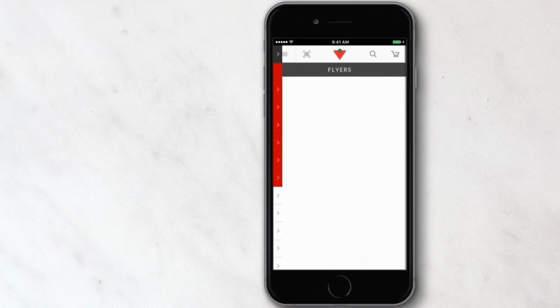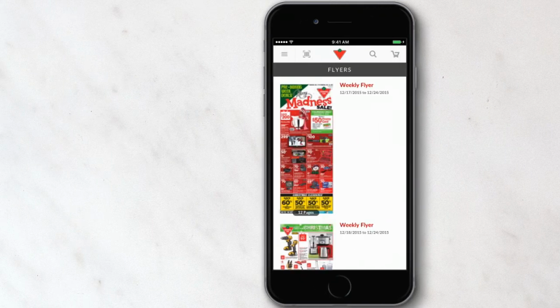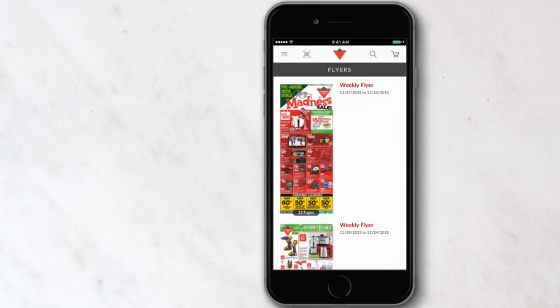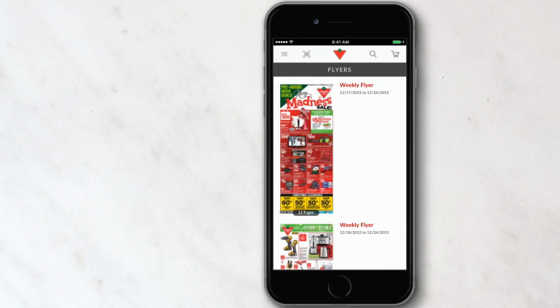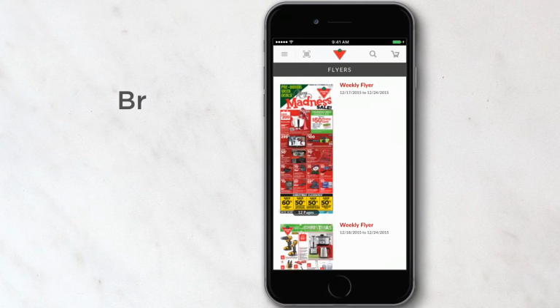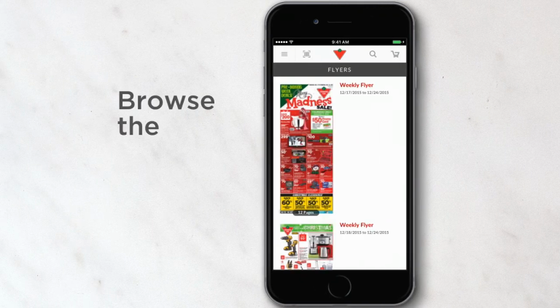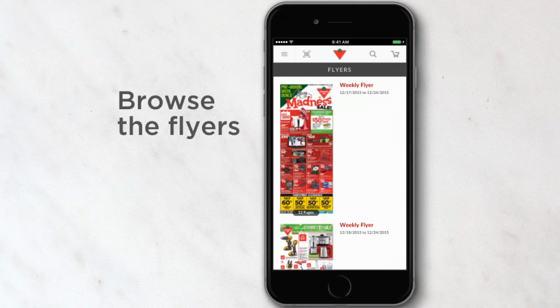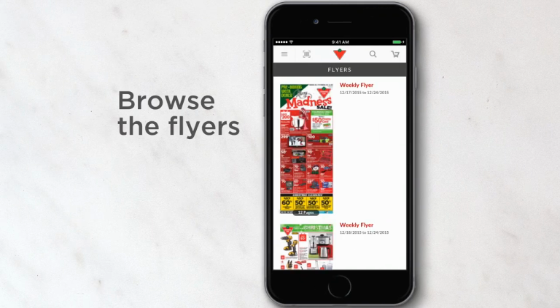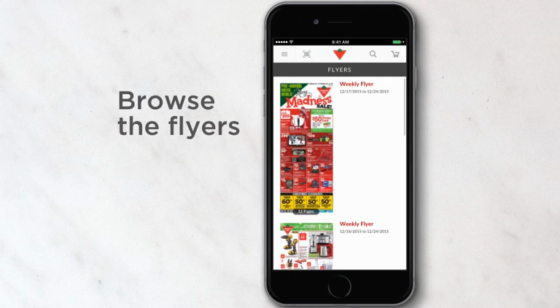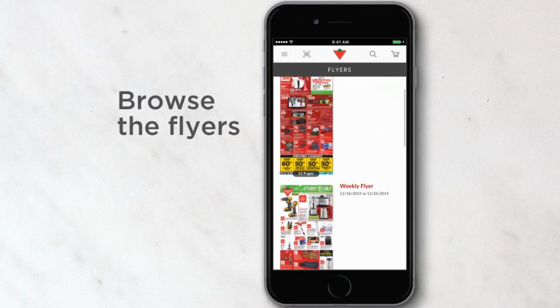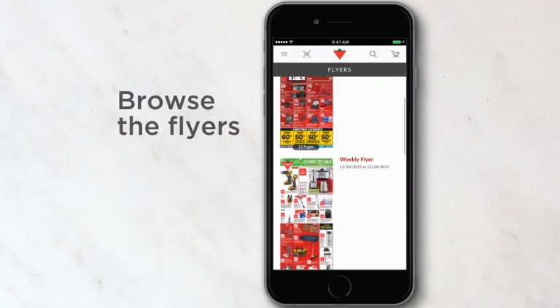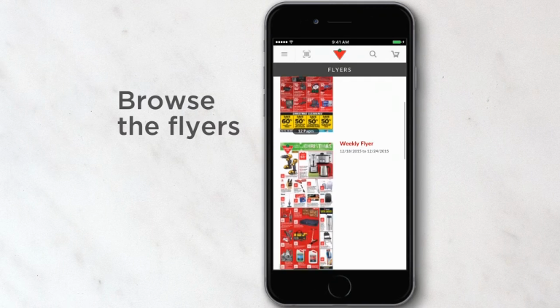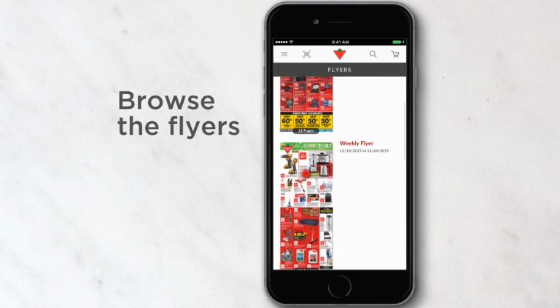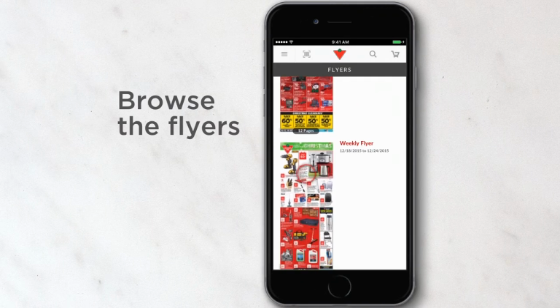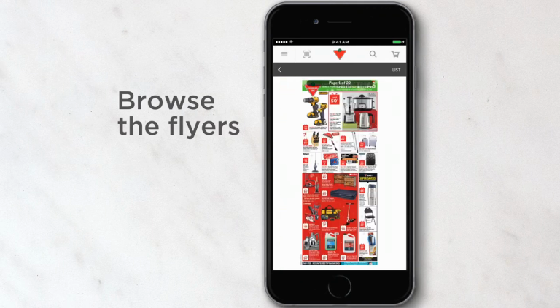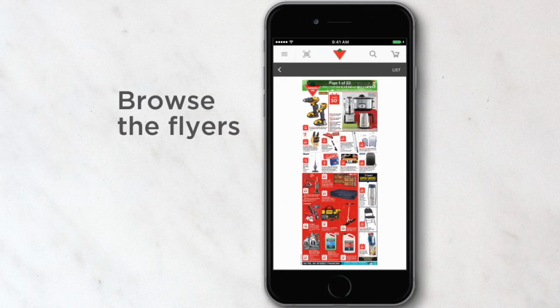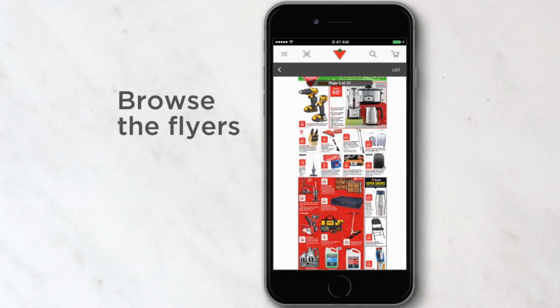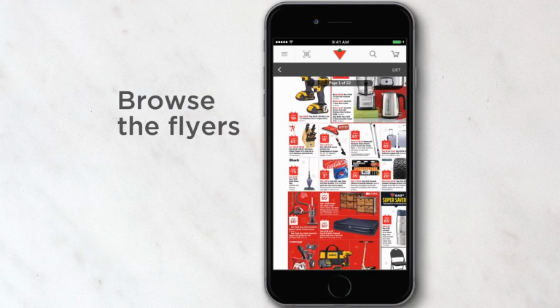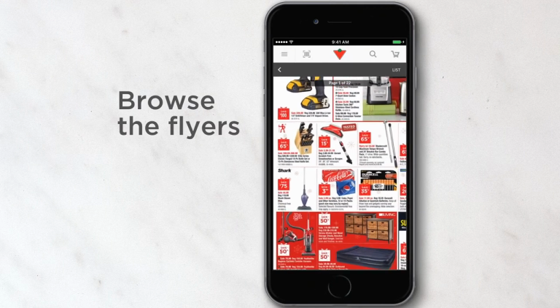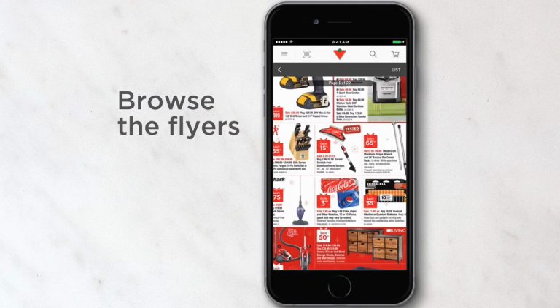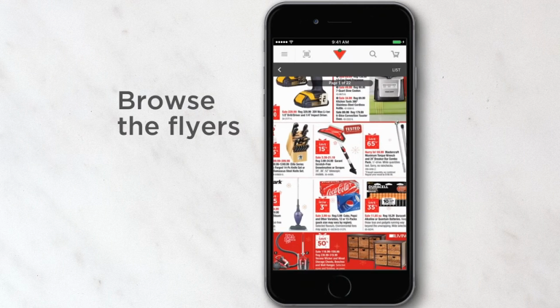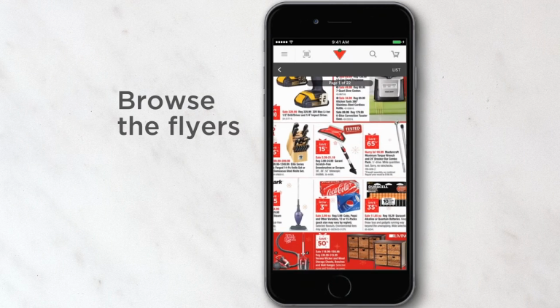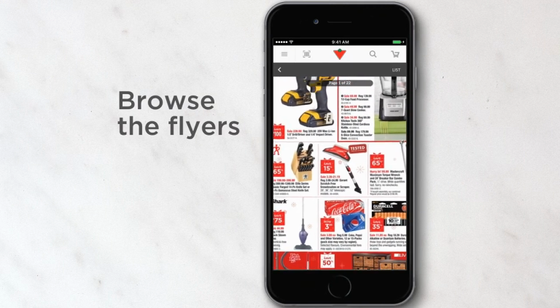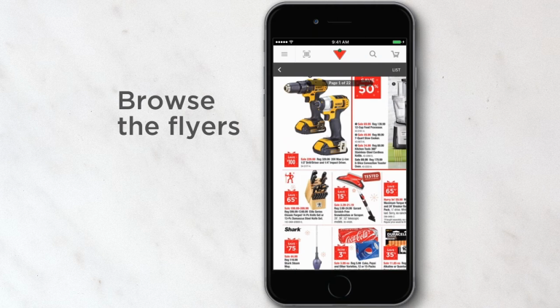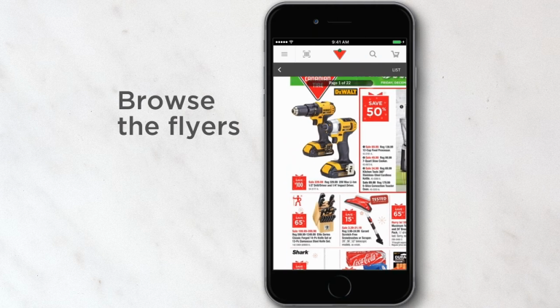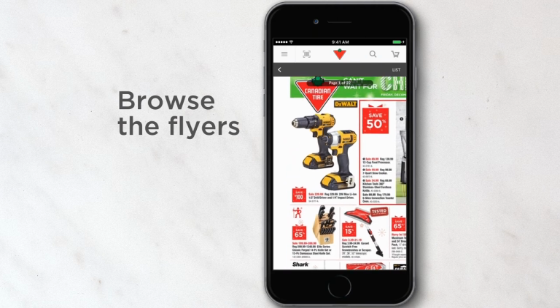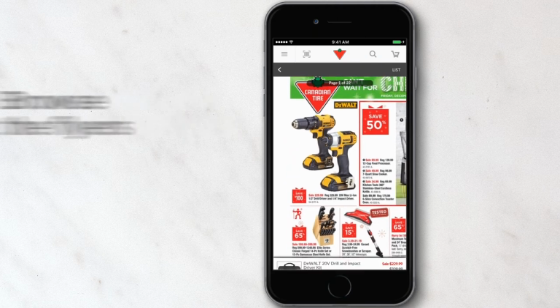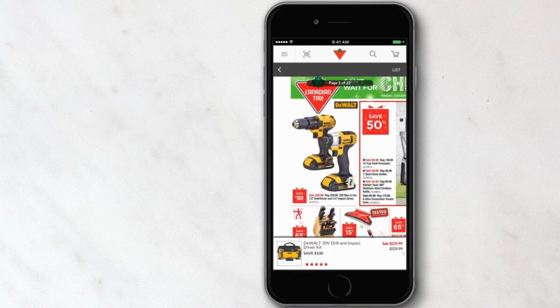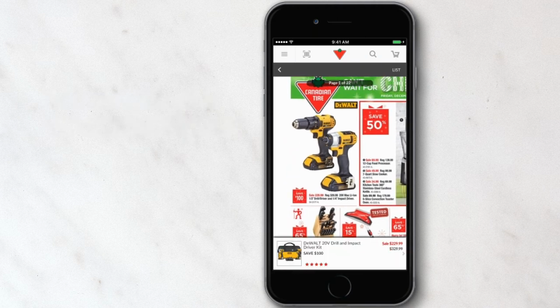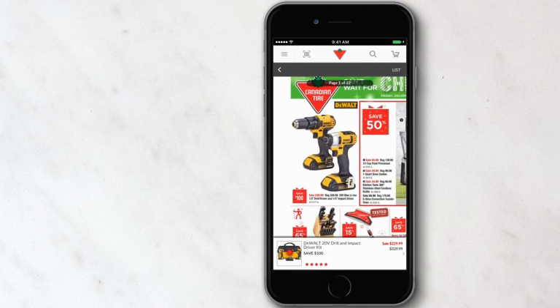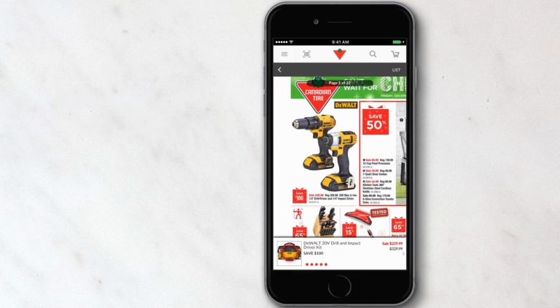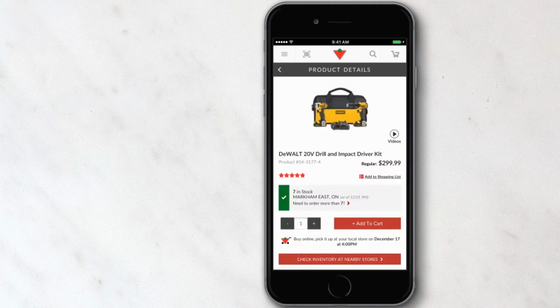It's easy to browse the awesome weekly flyers and with a tap I can get more information. I can even order my products right from the app.